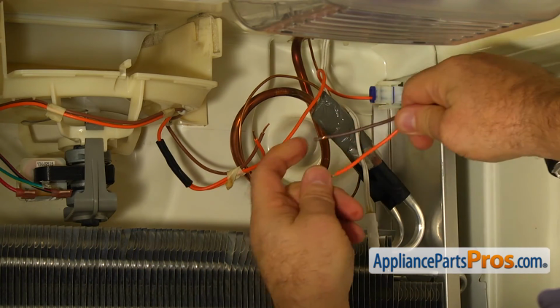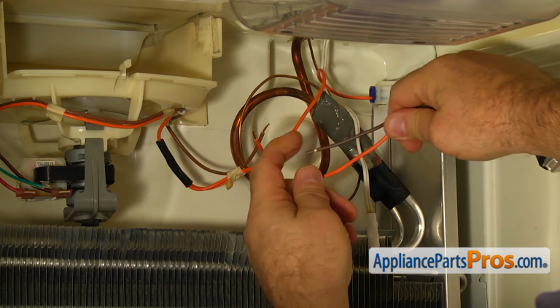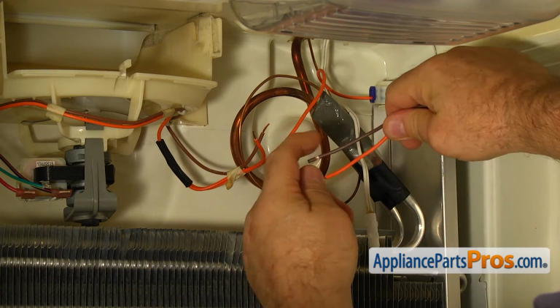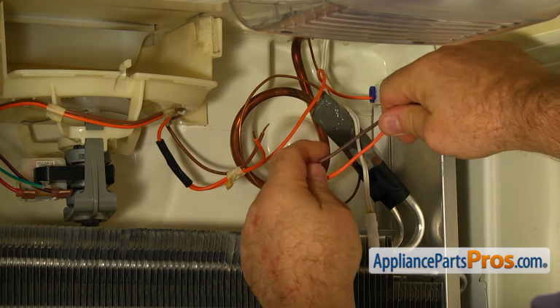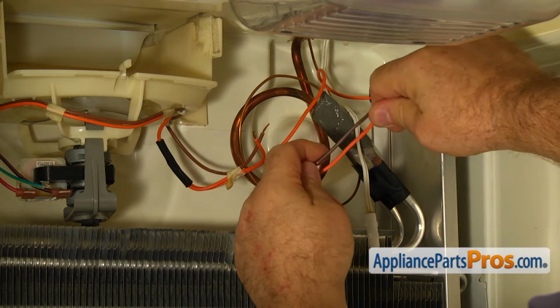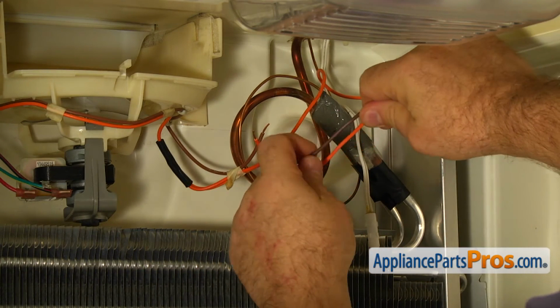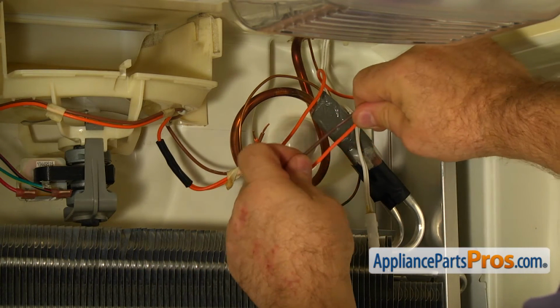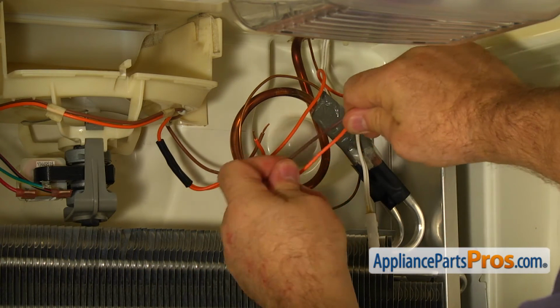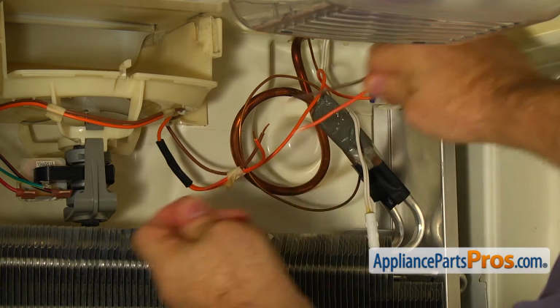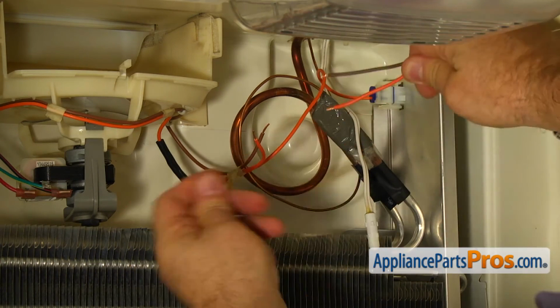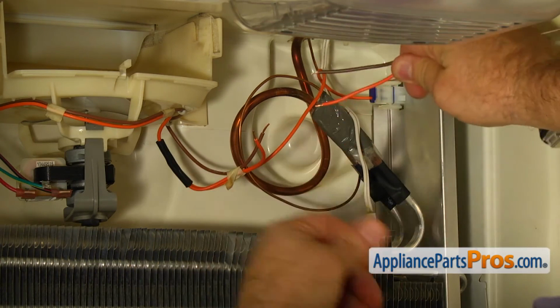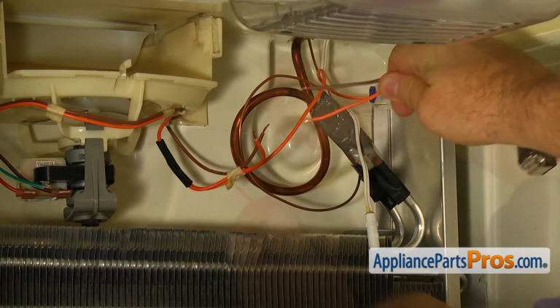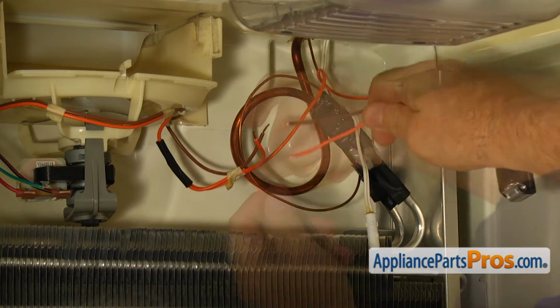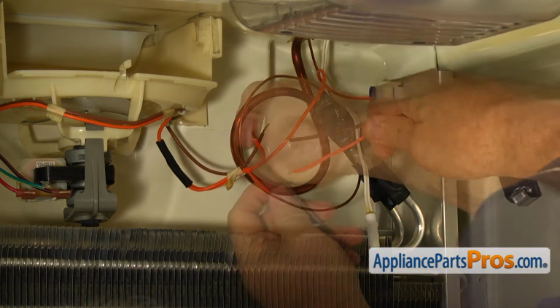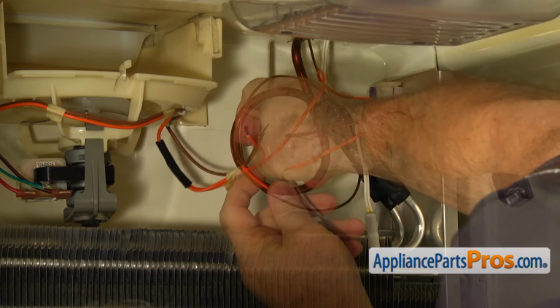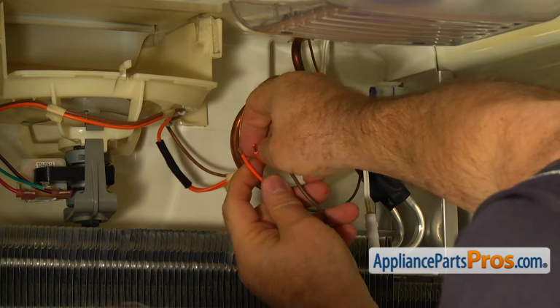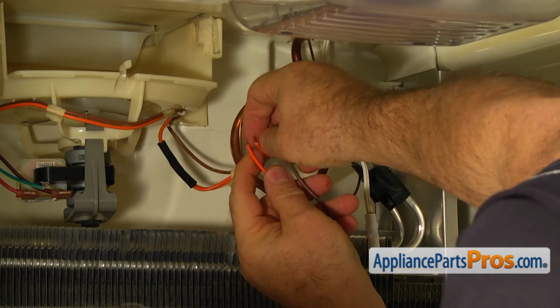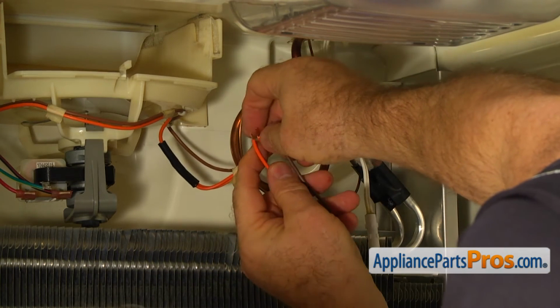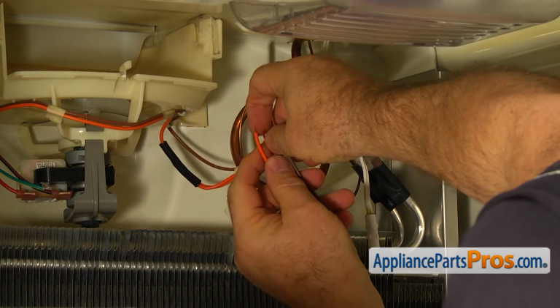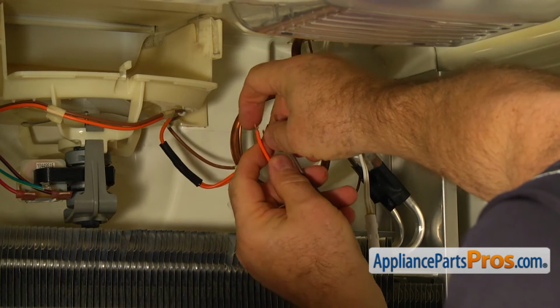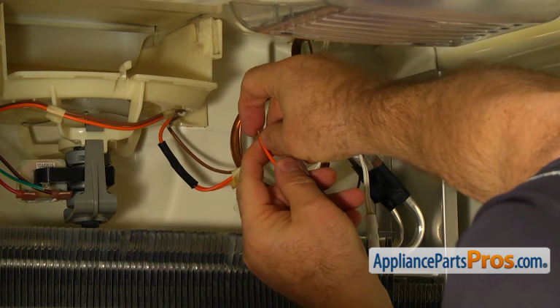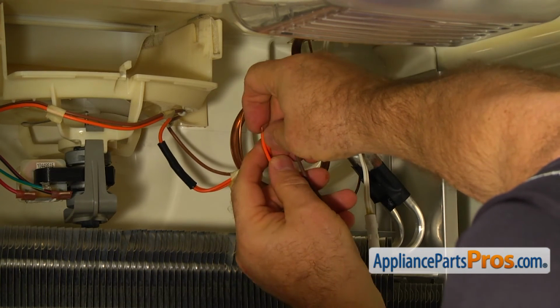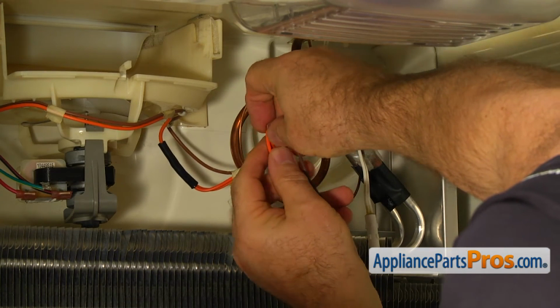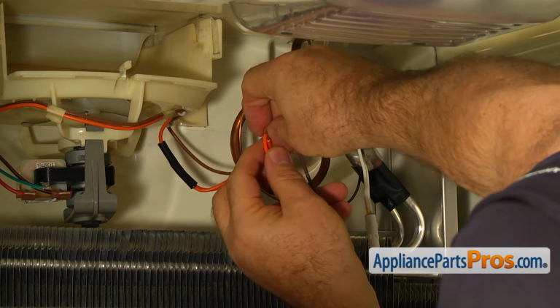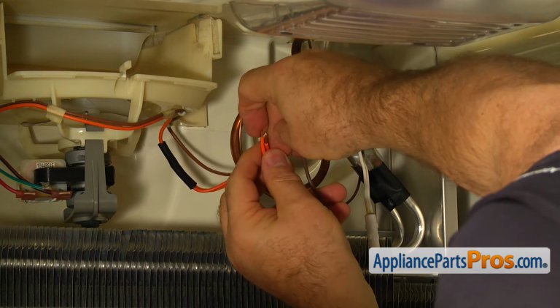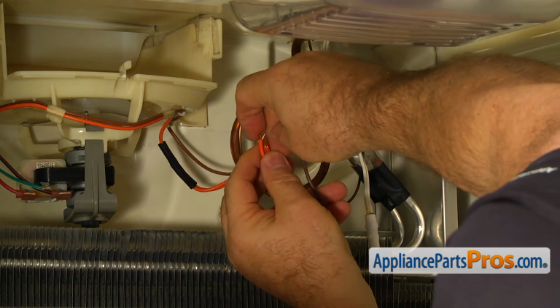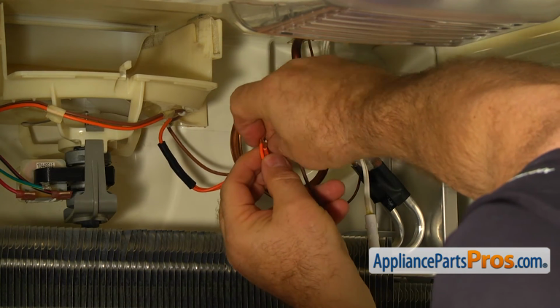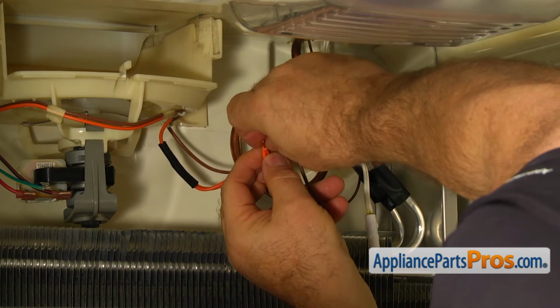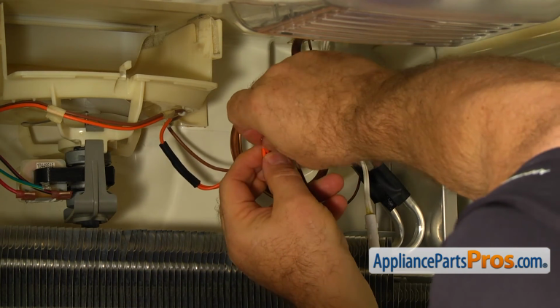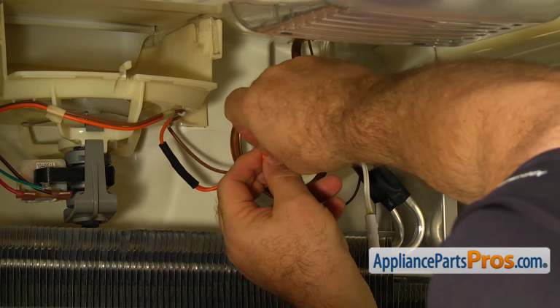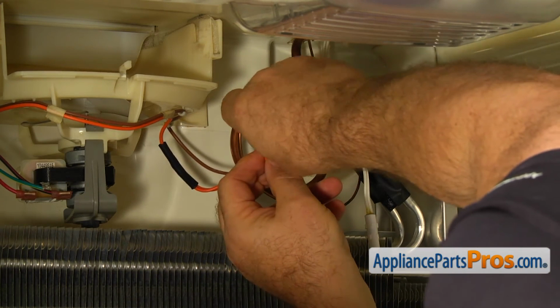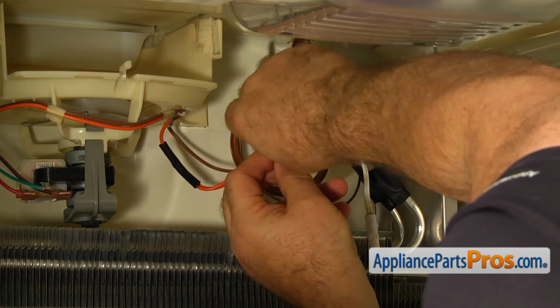Twist the corresponding wires together. Place the connectors on and squeeze them with the wire strippers.